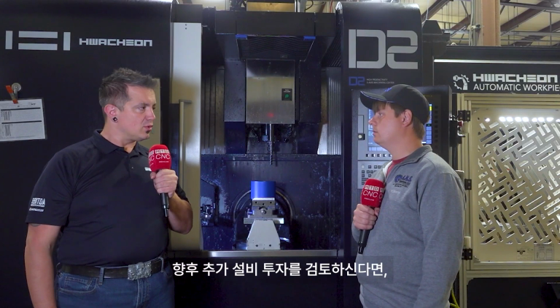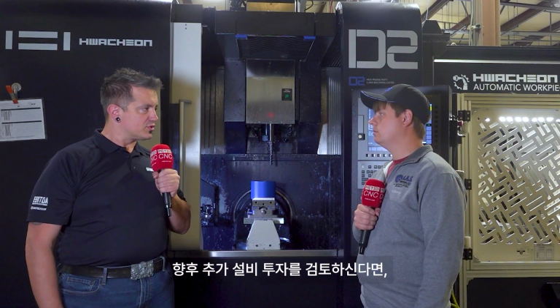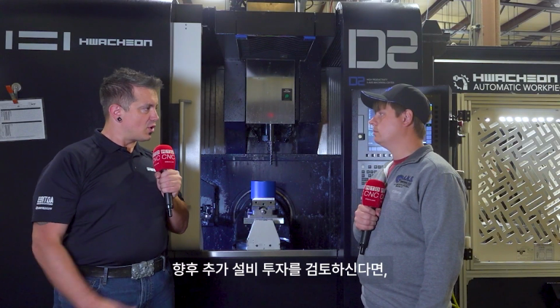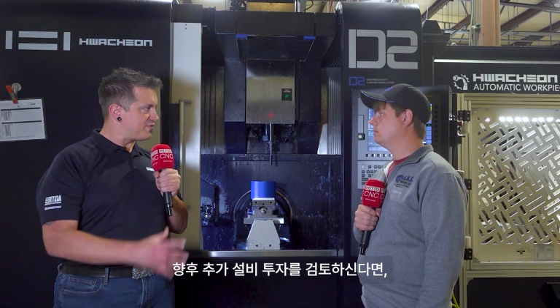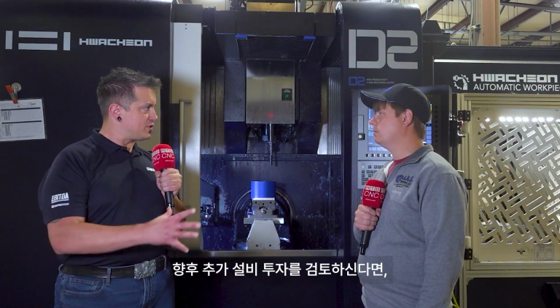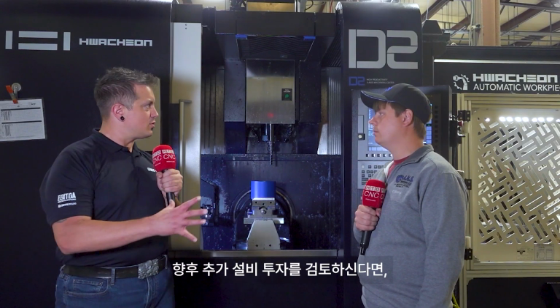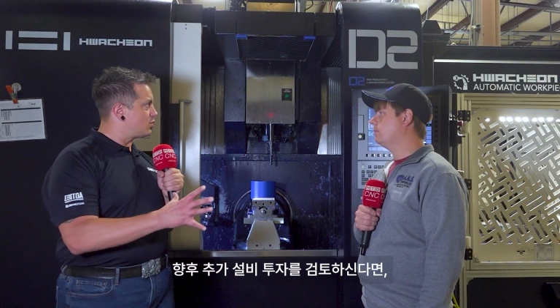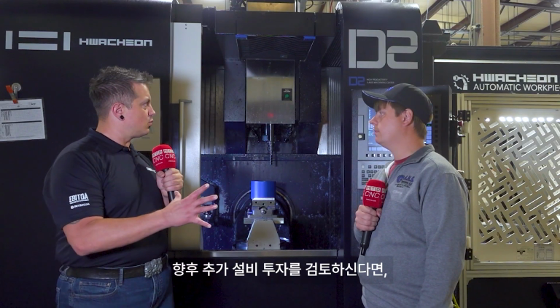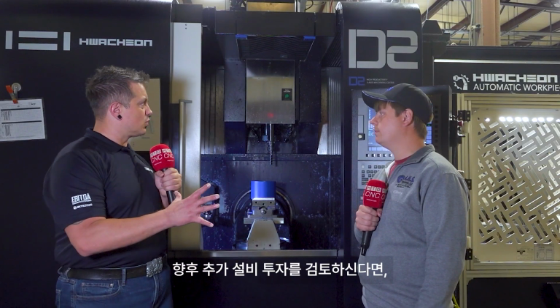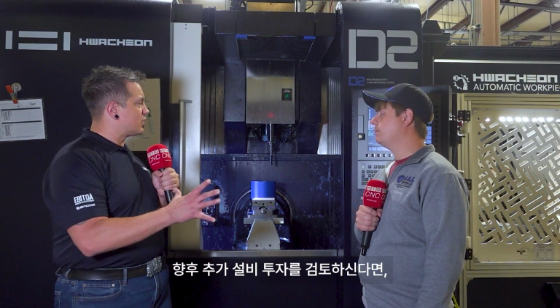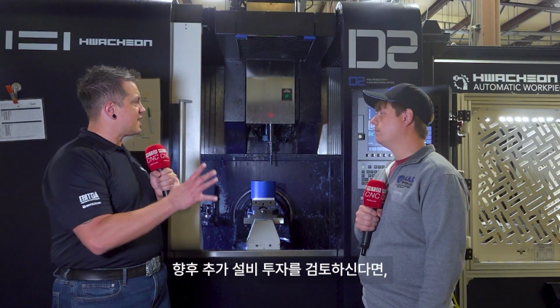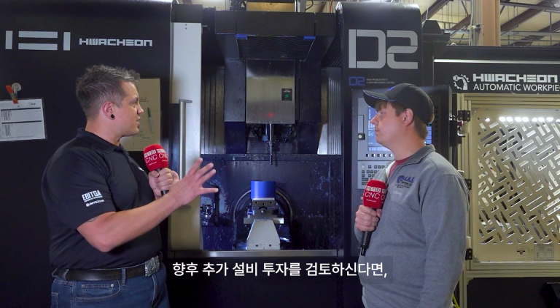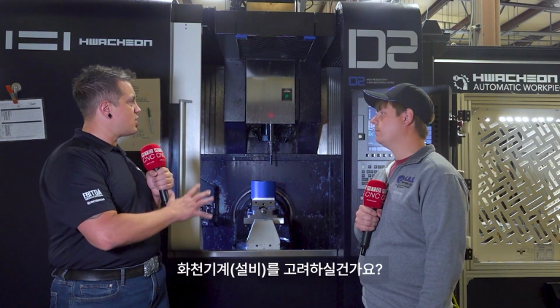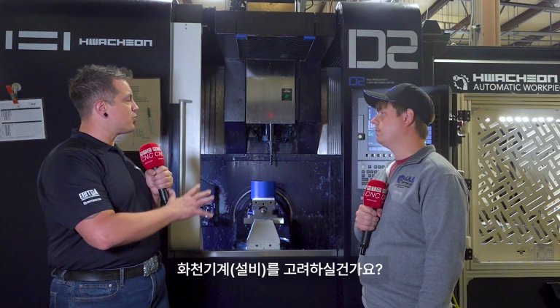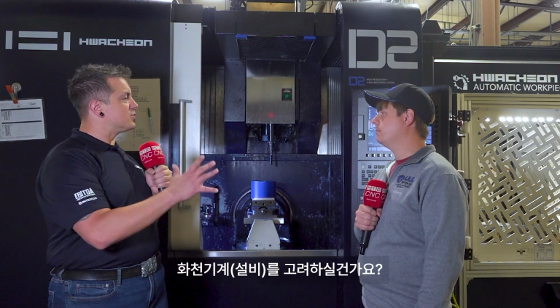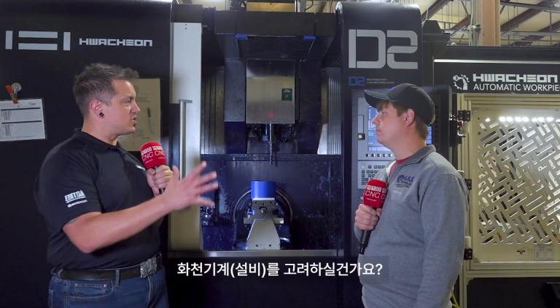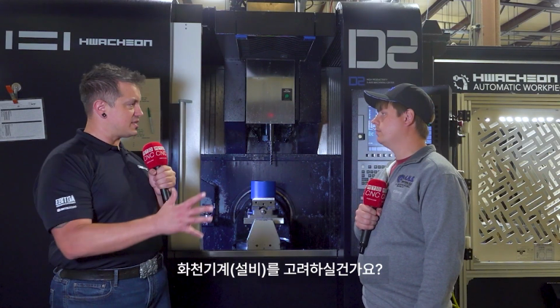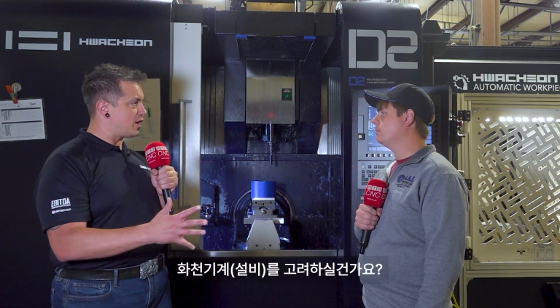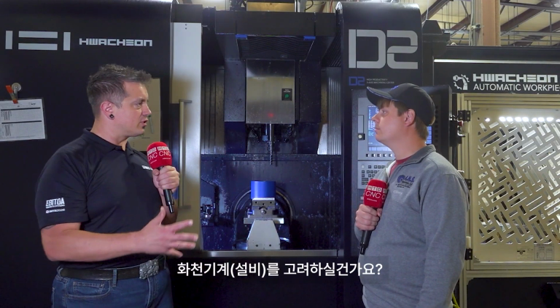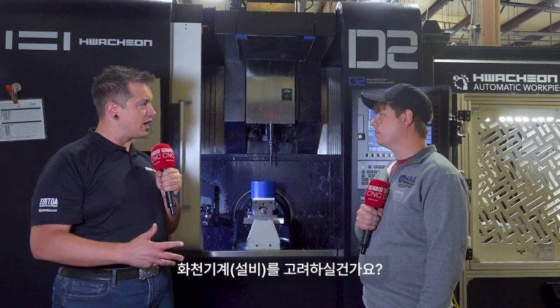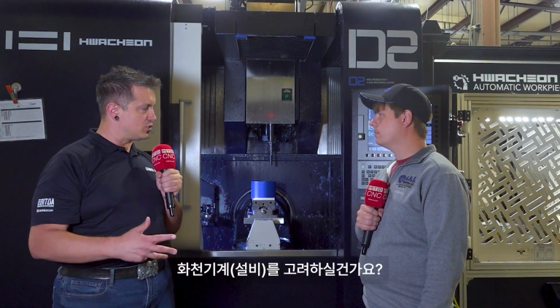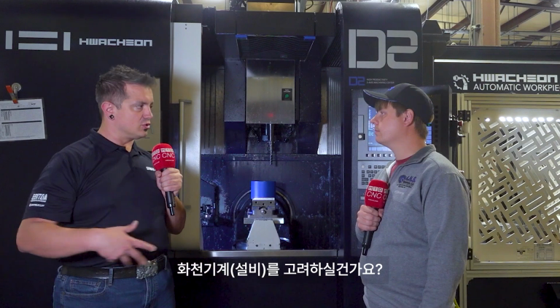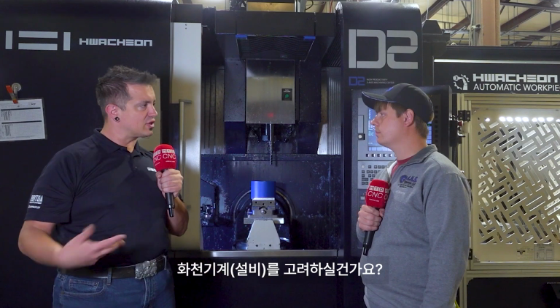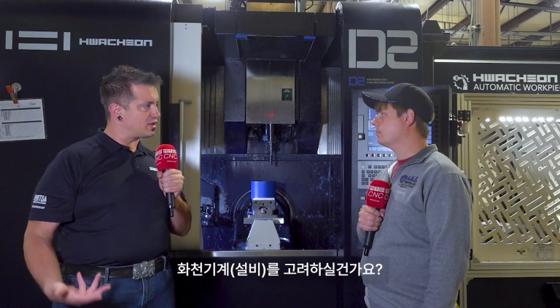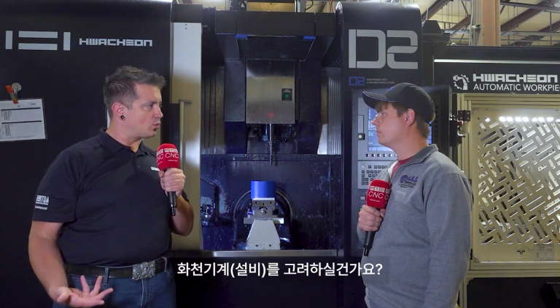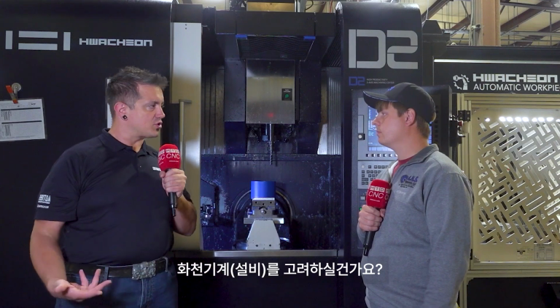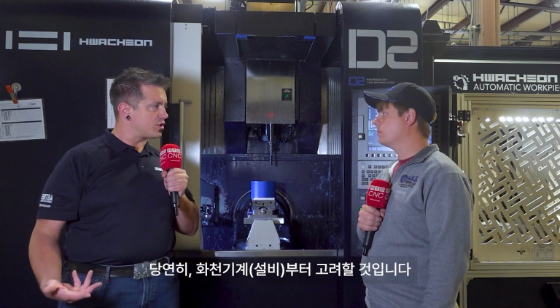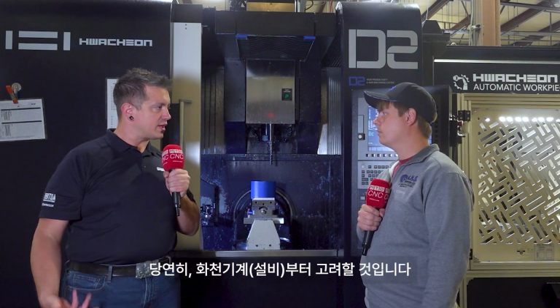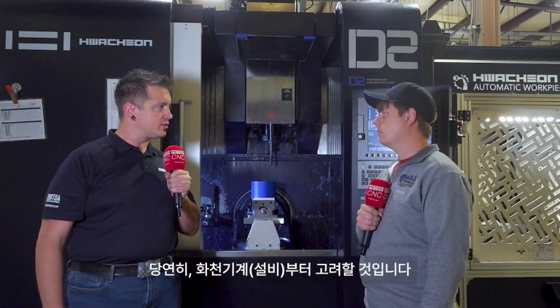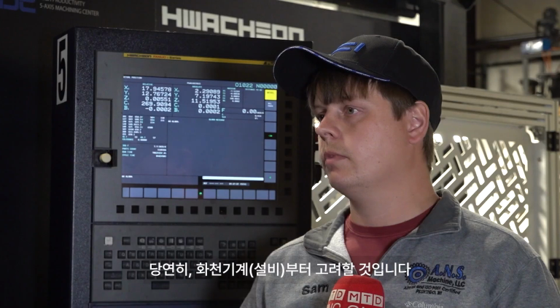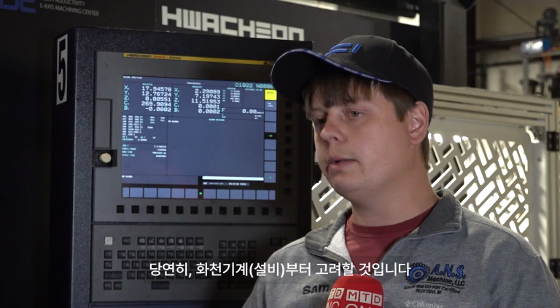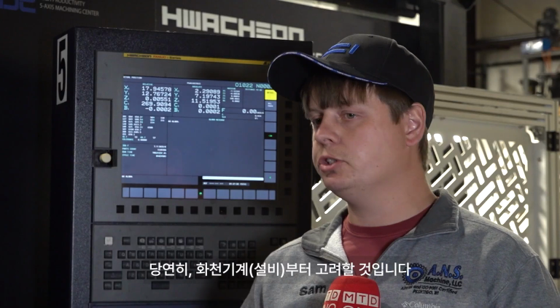So if you were looking at another machine down the line, would you look at WatchOn again? Absolutely.